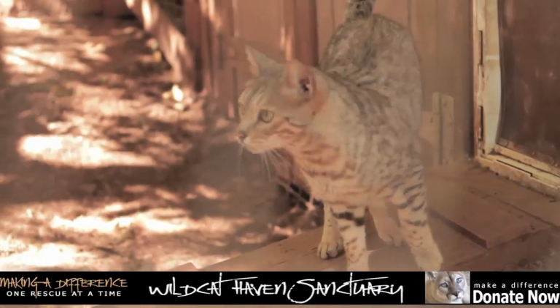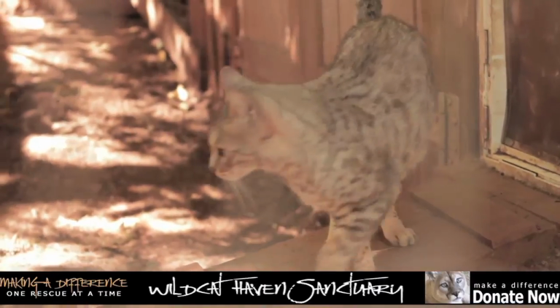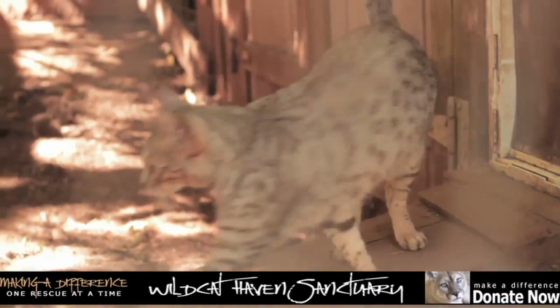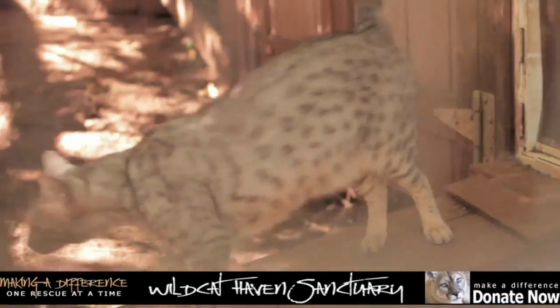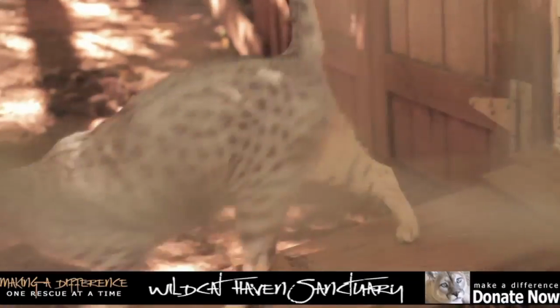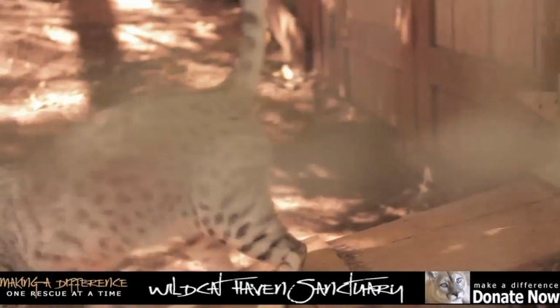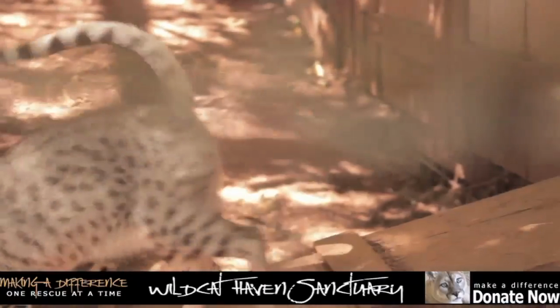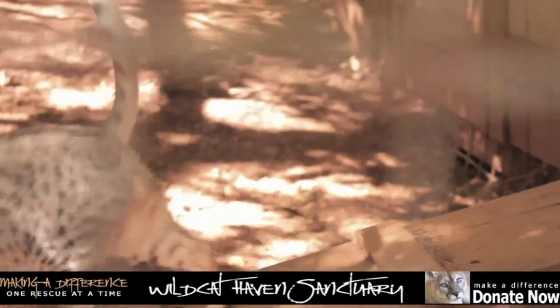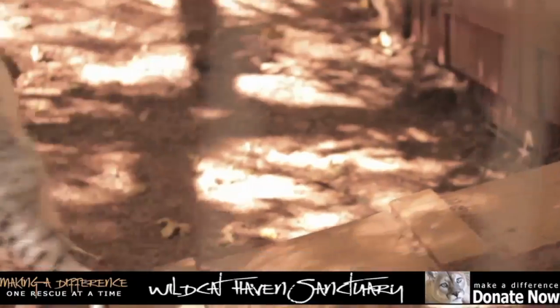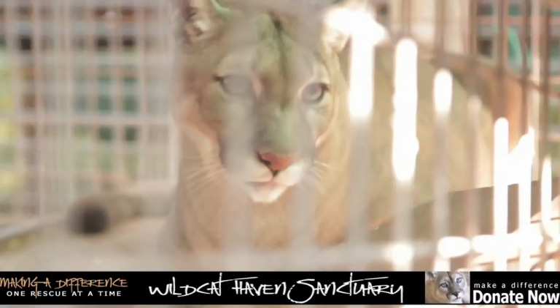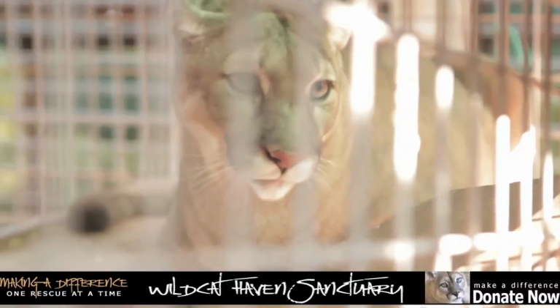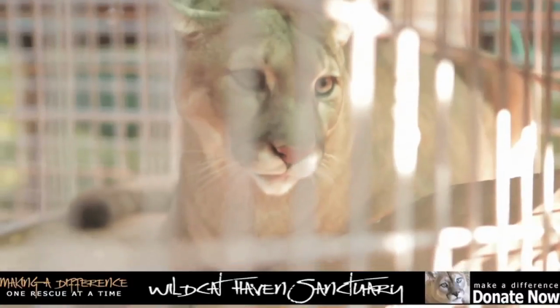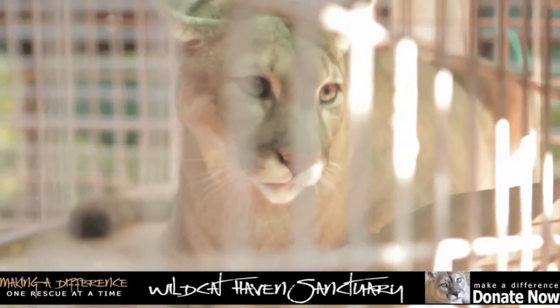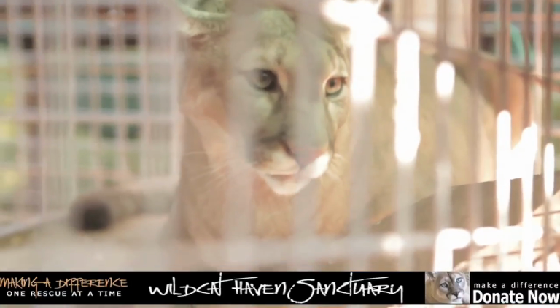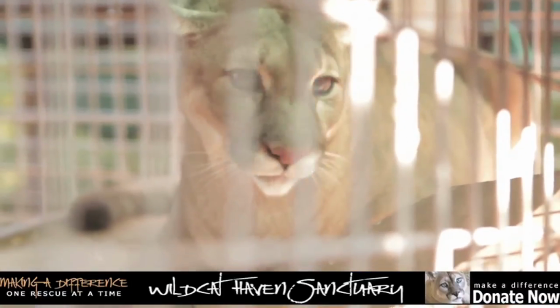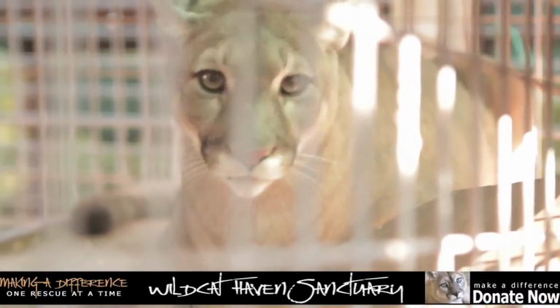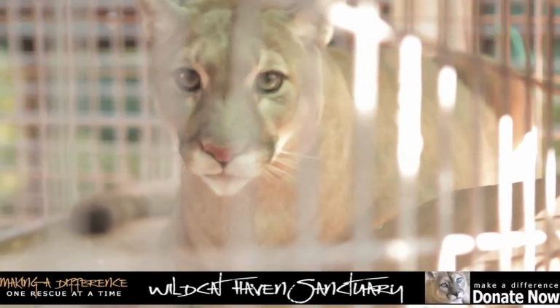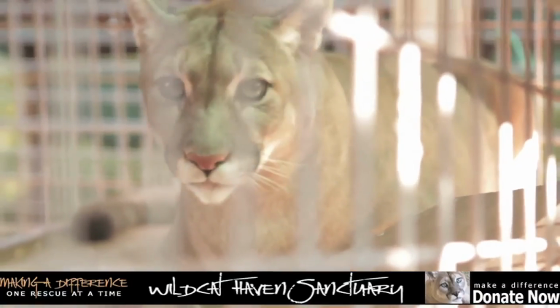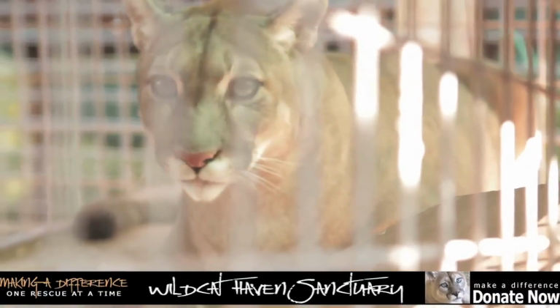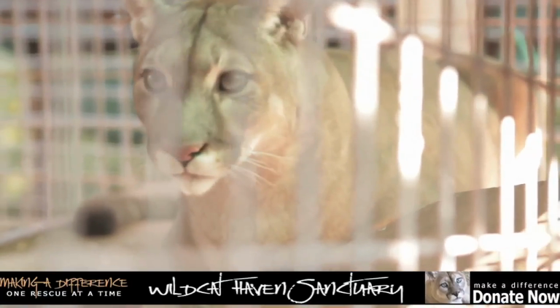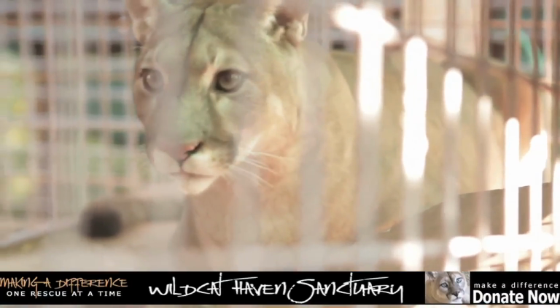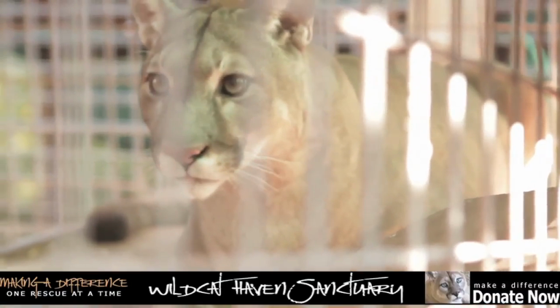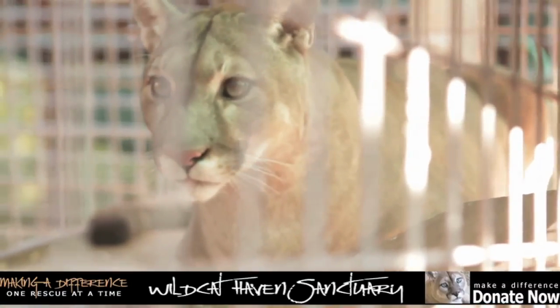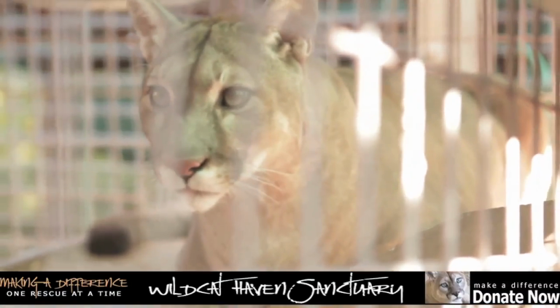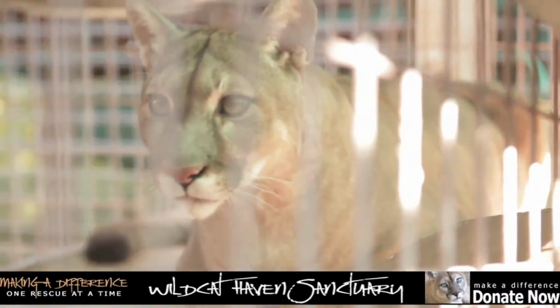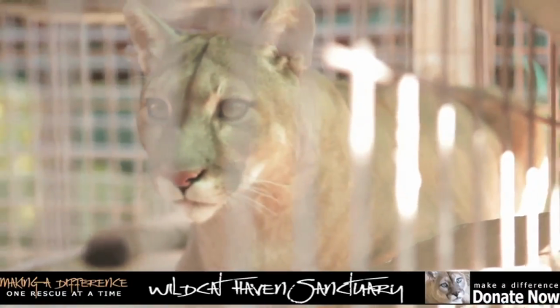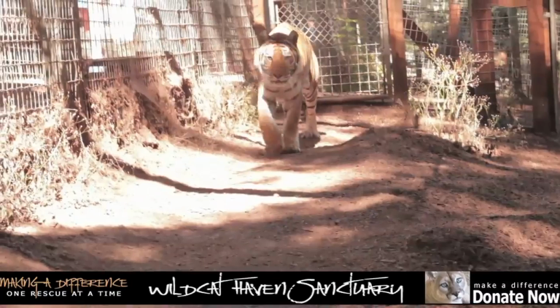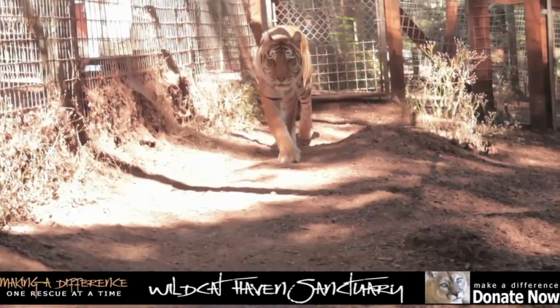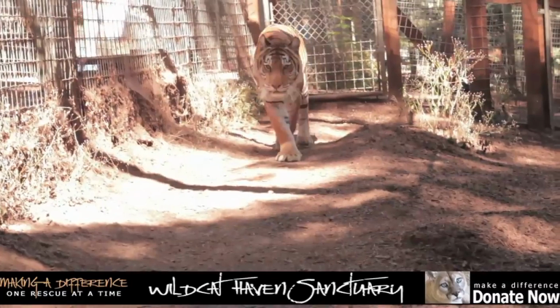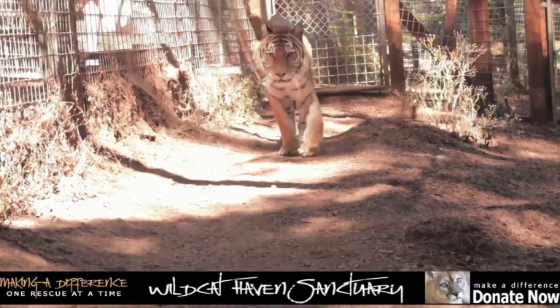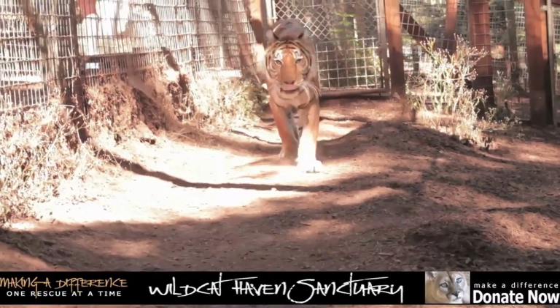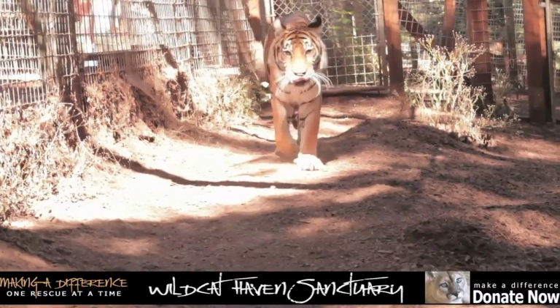They also have these hybrids — a mix between a wildcat and a domestic cat.